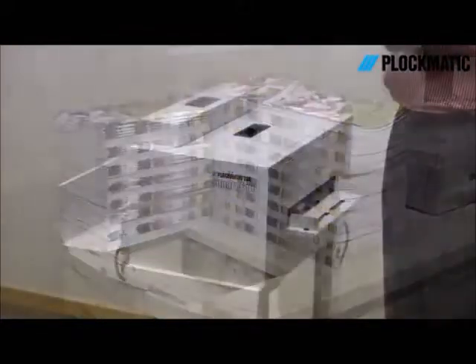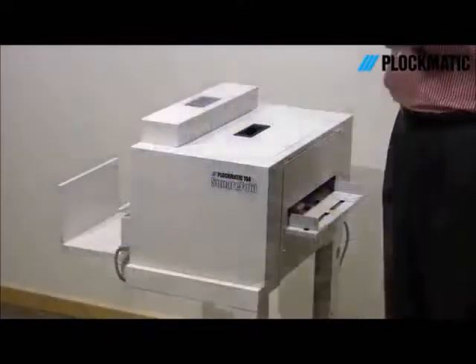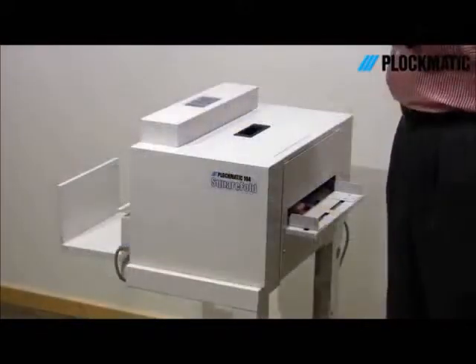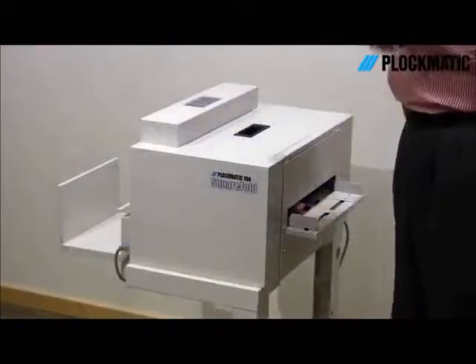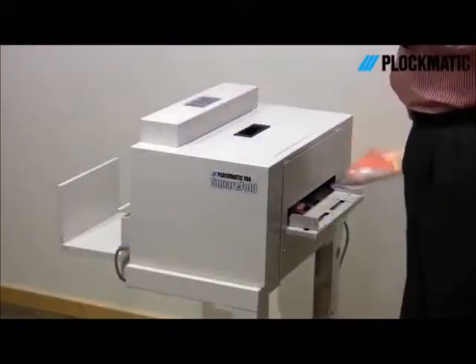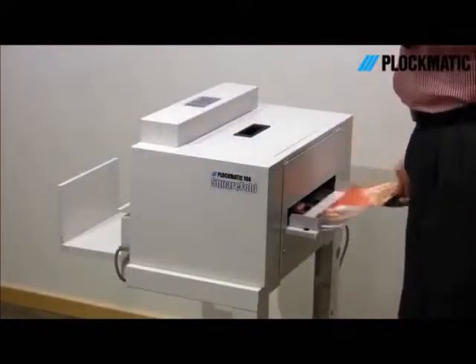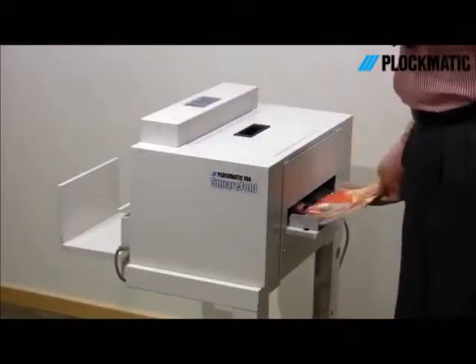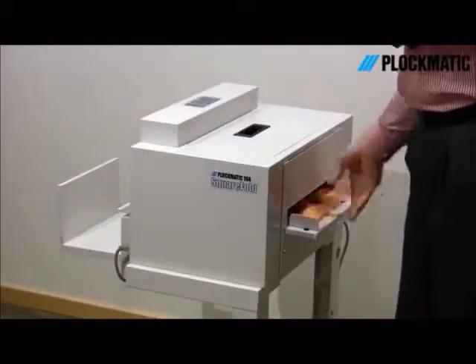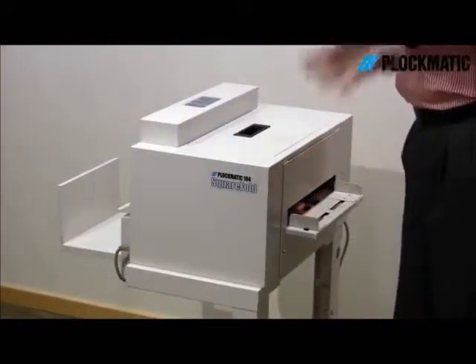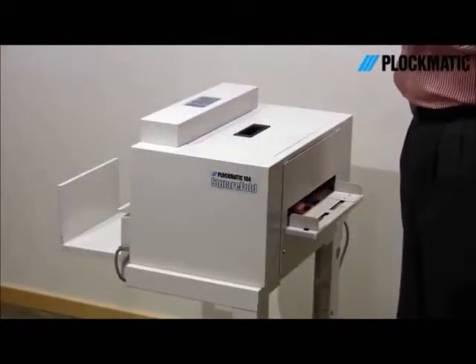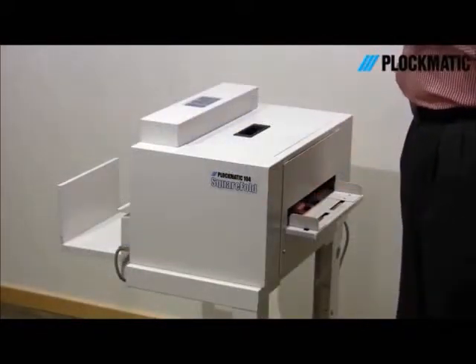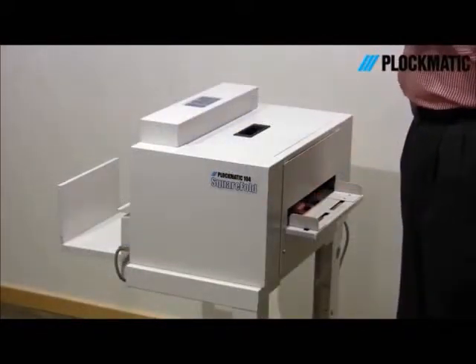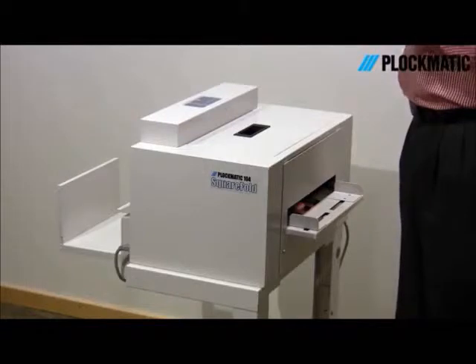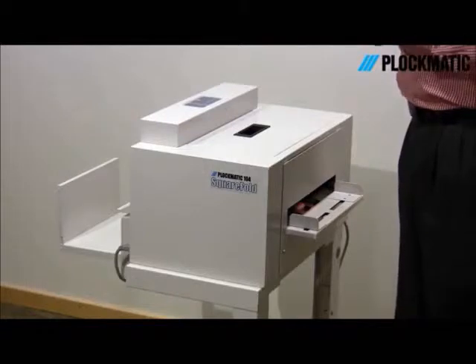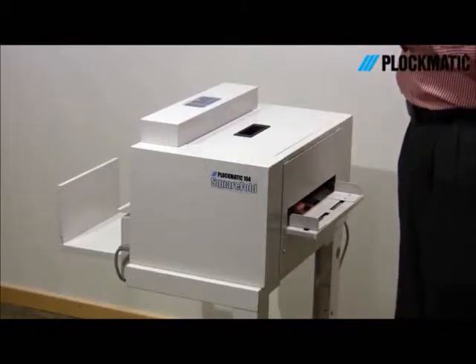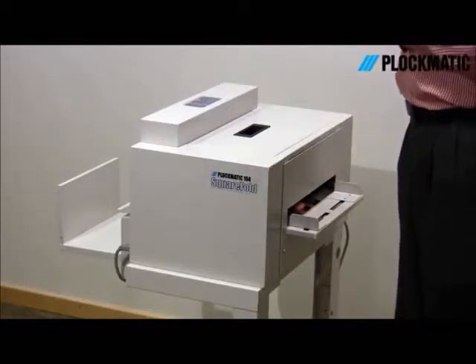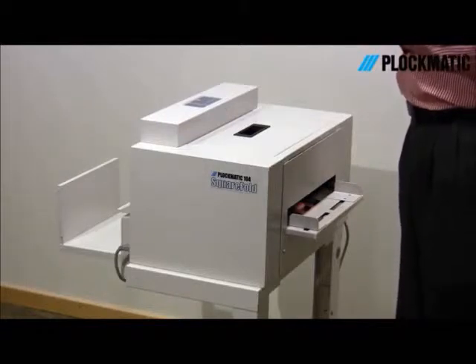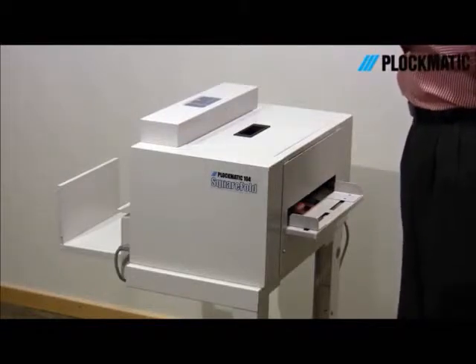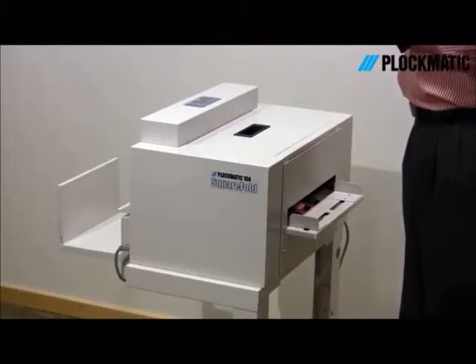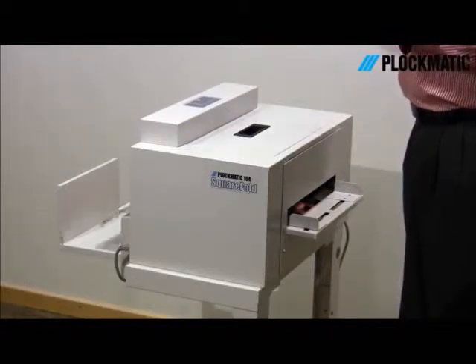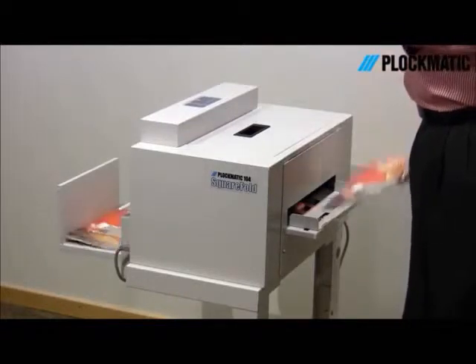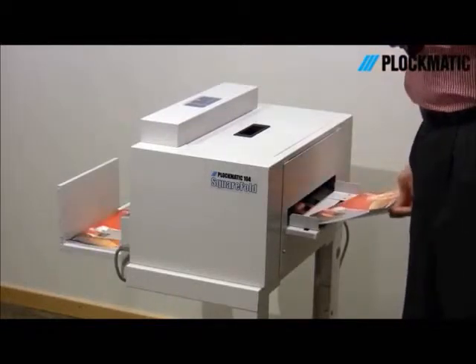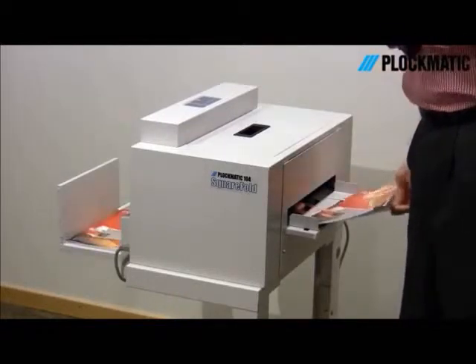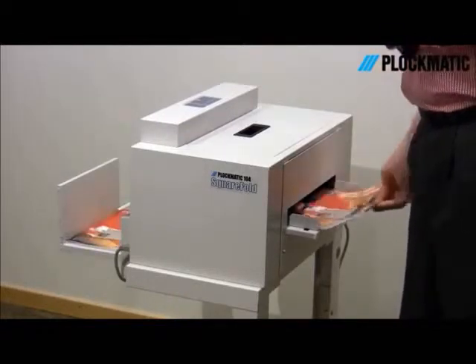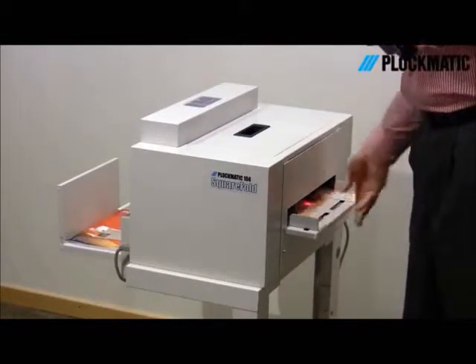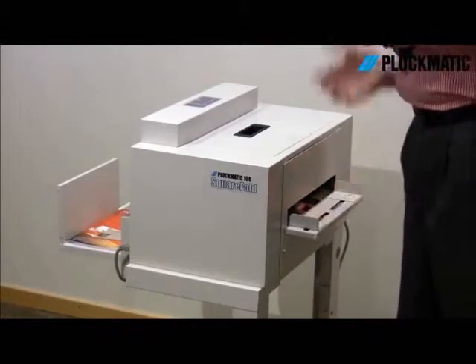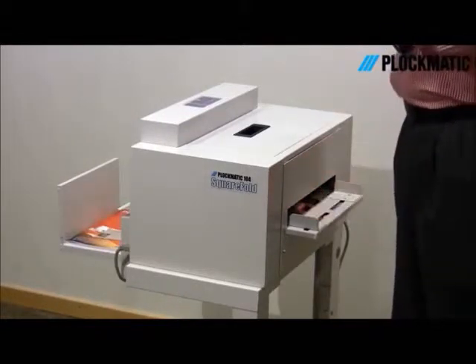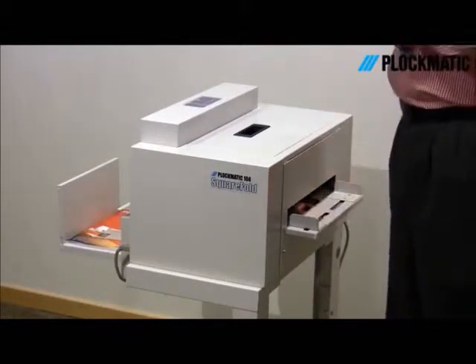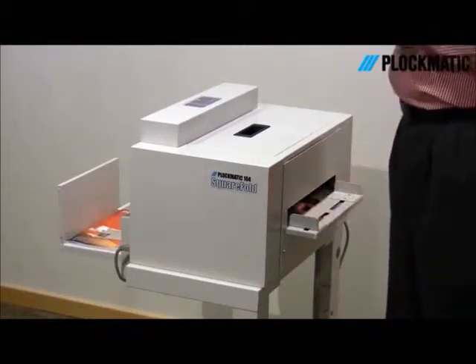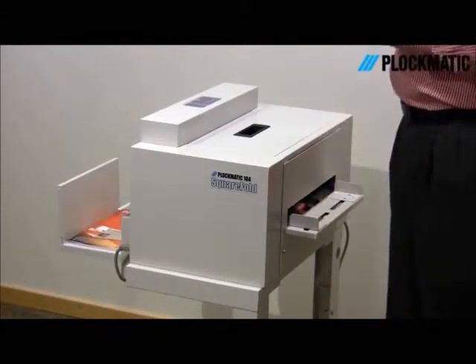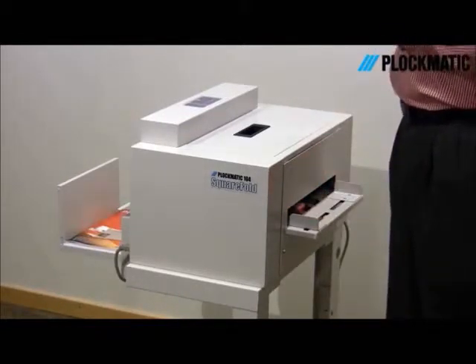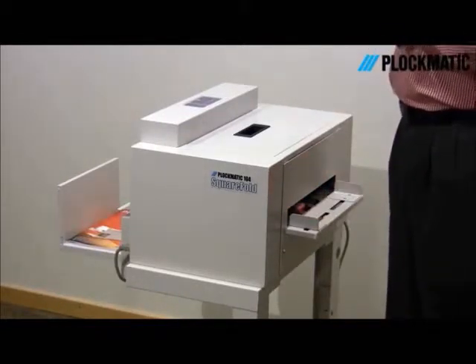The SquareFull applies the added-value finish through a process of gripping the book and applying a rolling motion on the spine of the booklet.